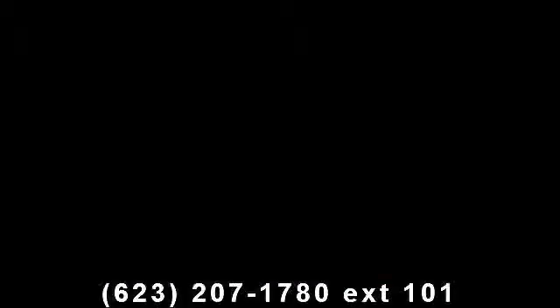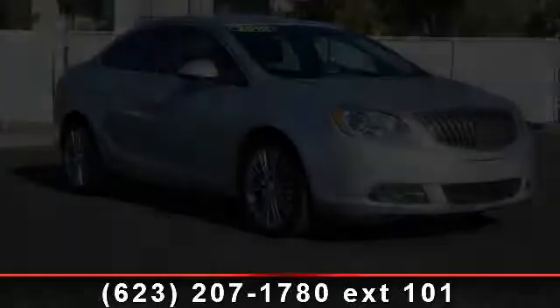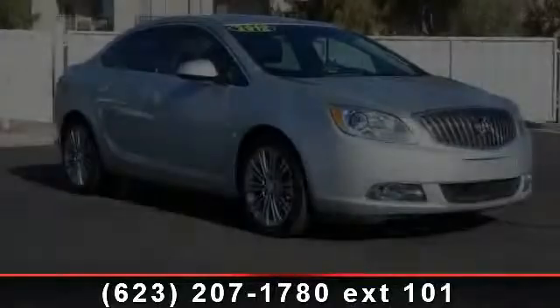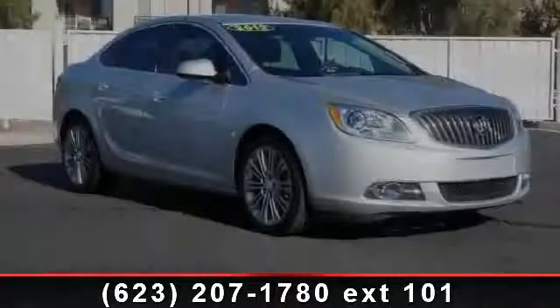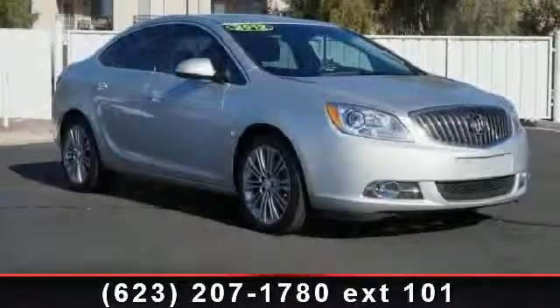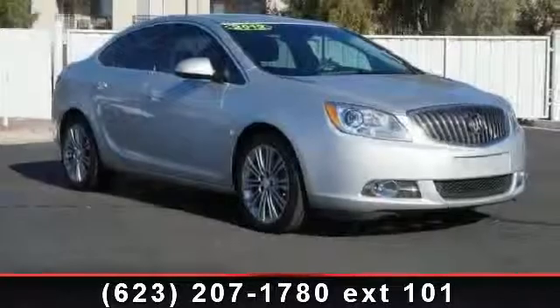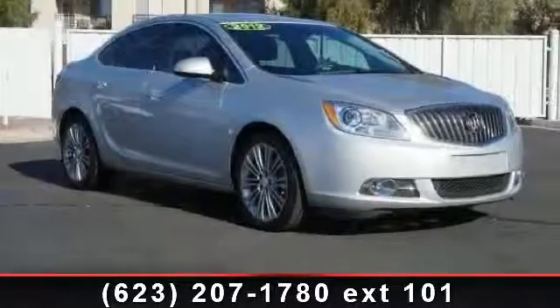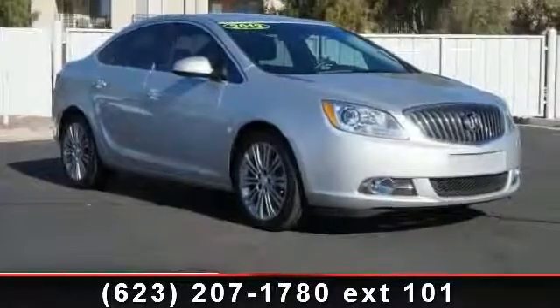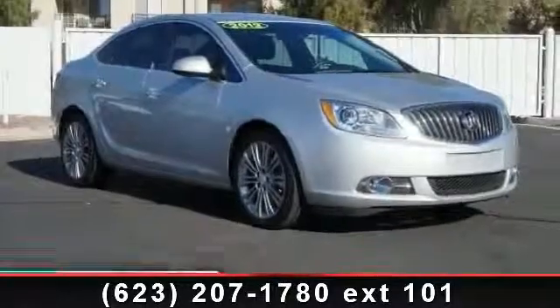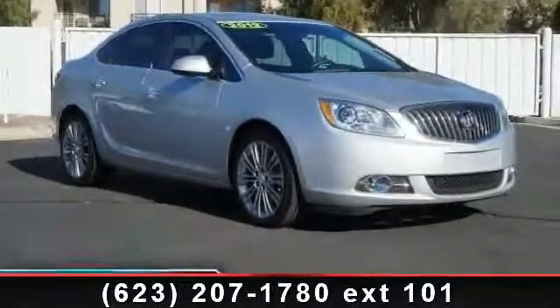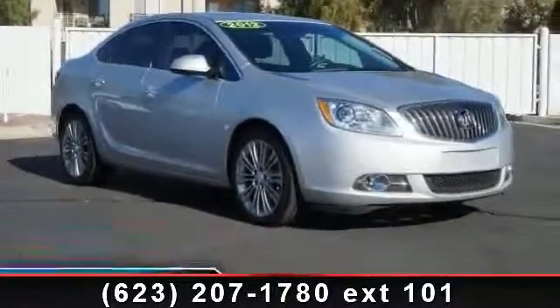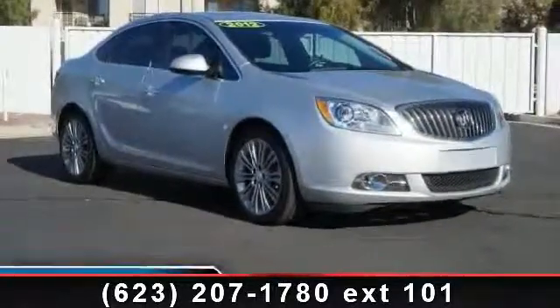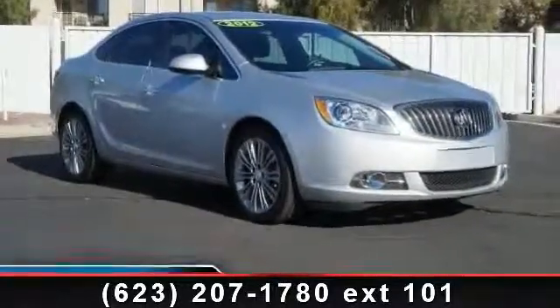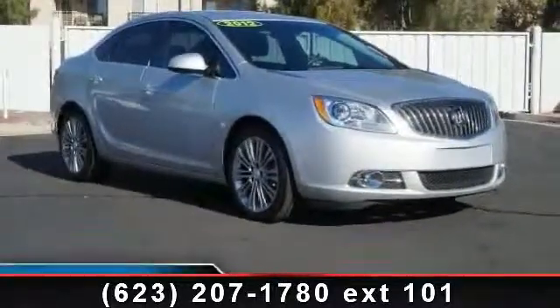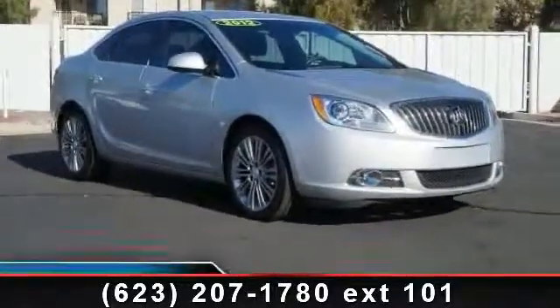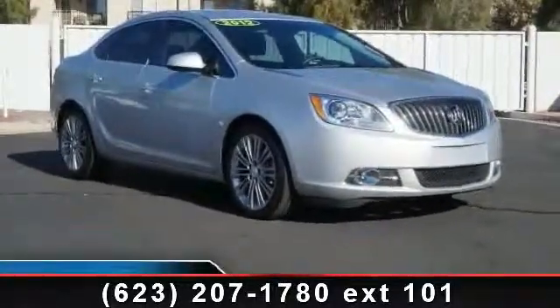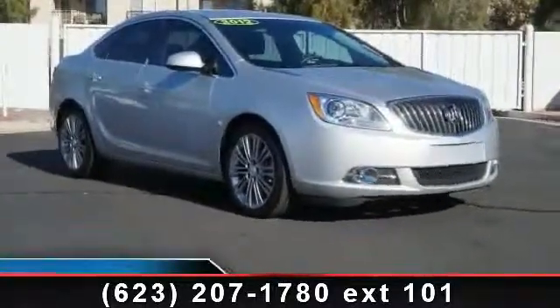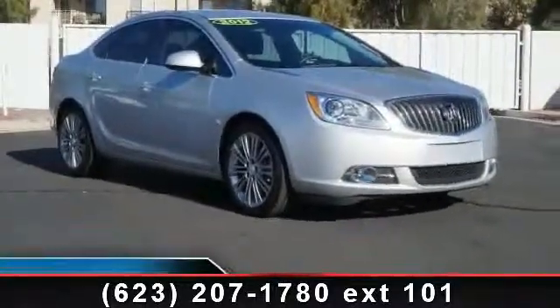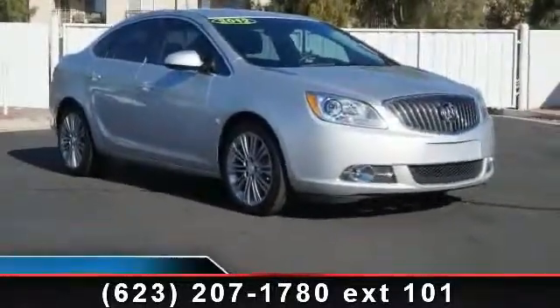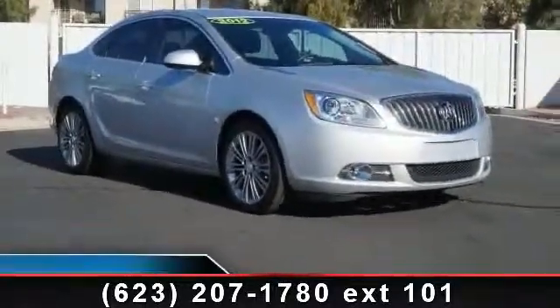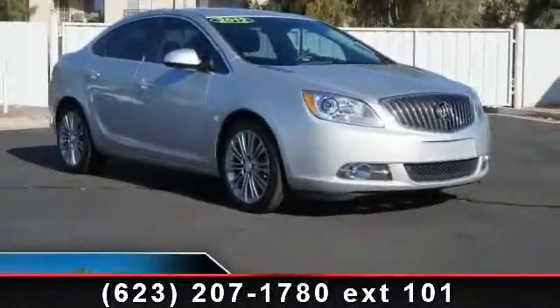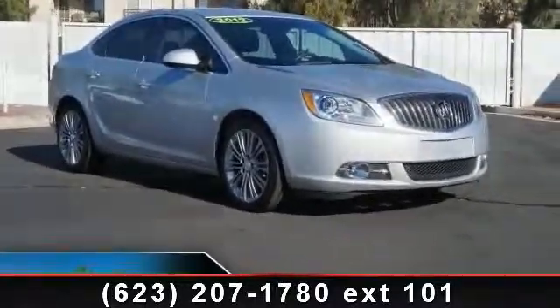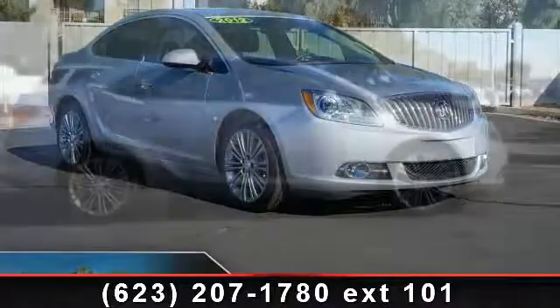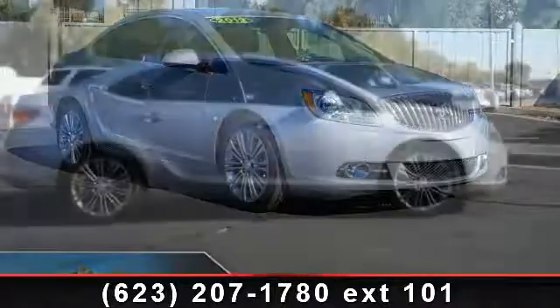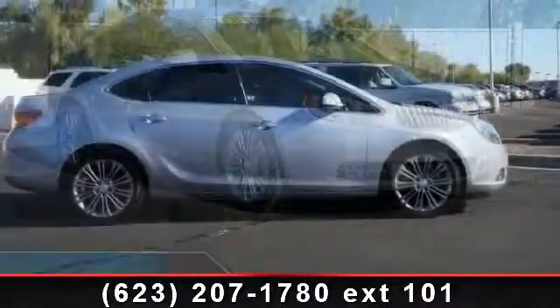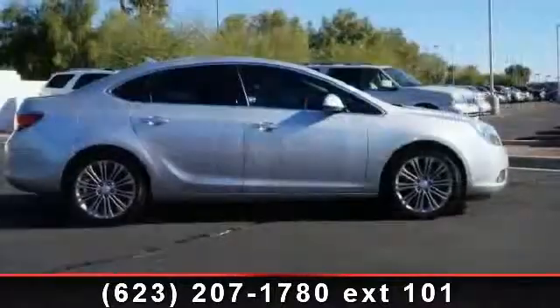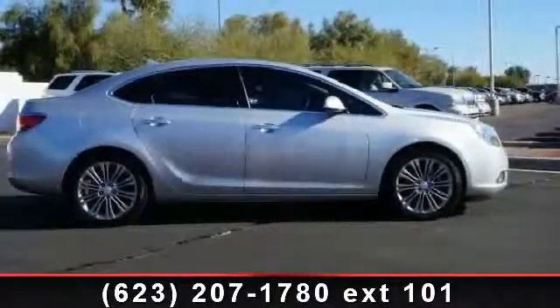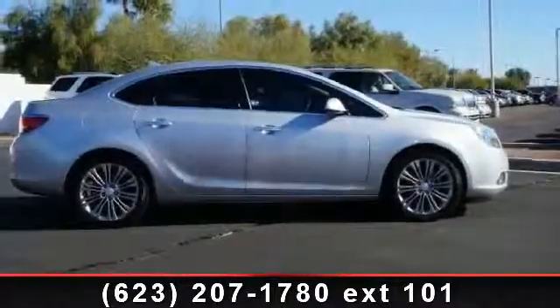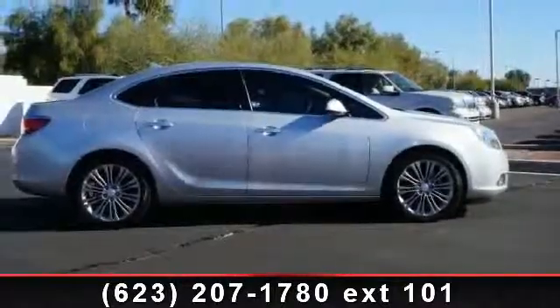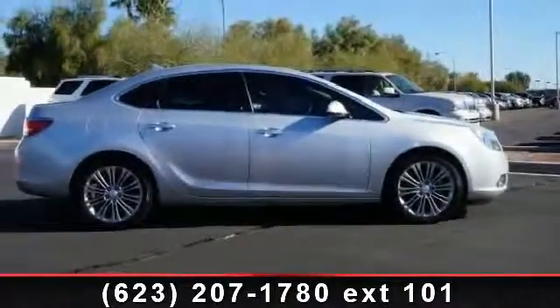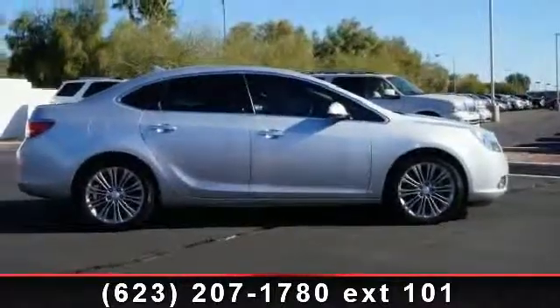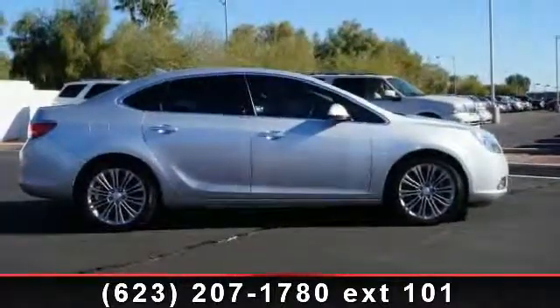Presenting the 2012 Buick Verano. This may be the set of wheels you've been looking for. Enjoy these notable features: